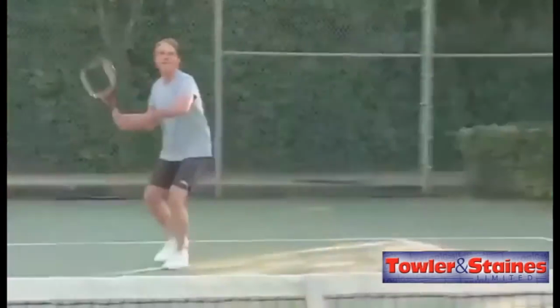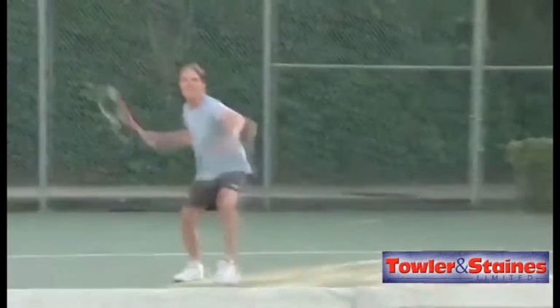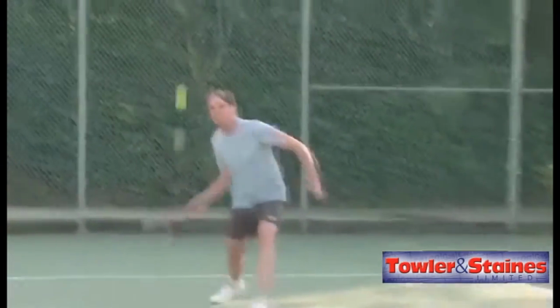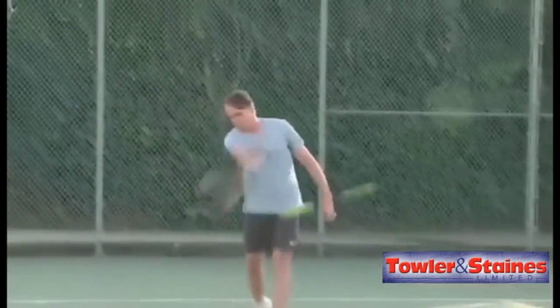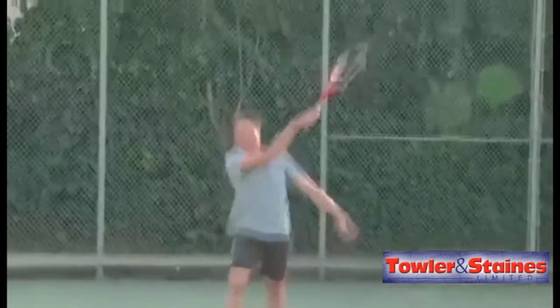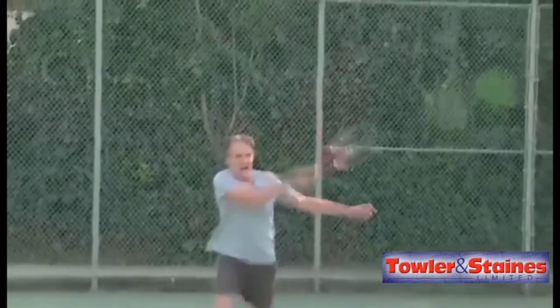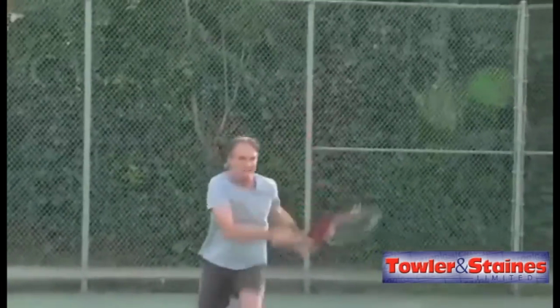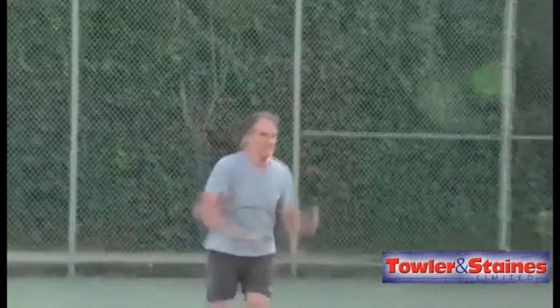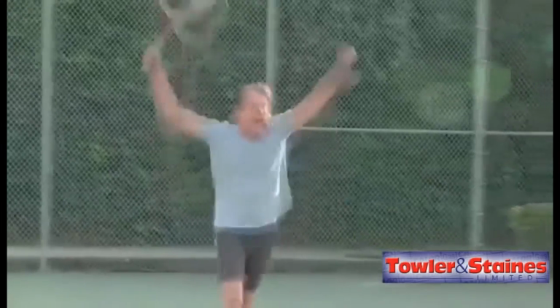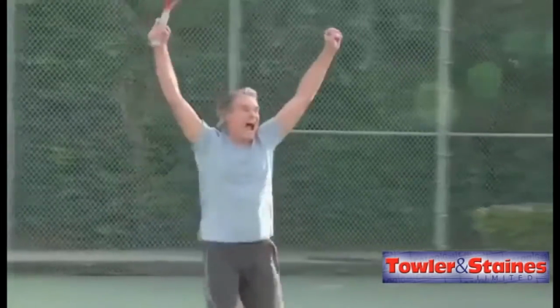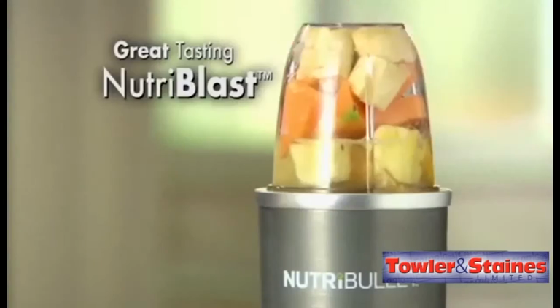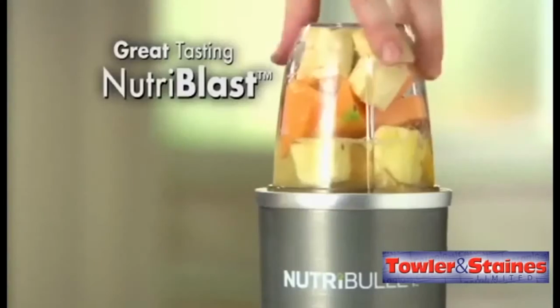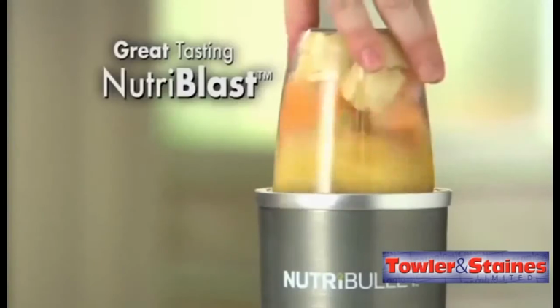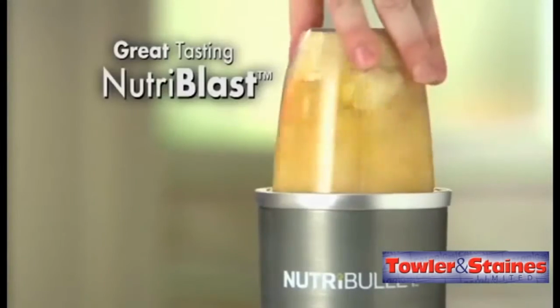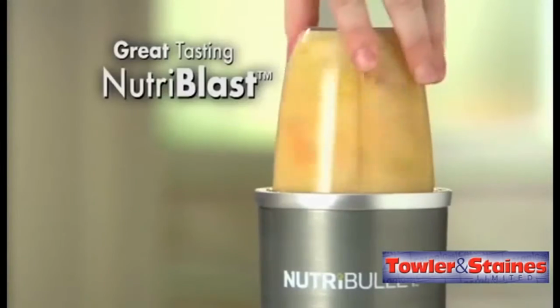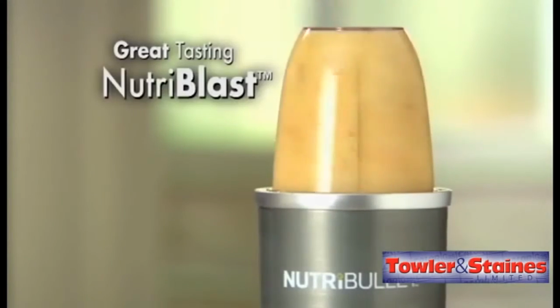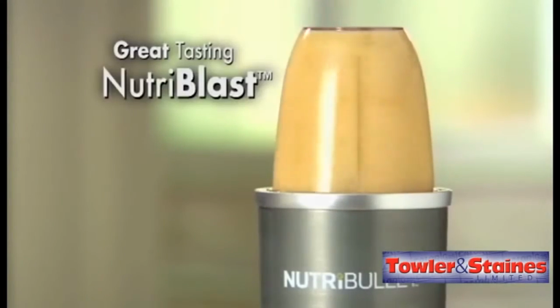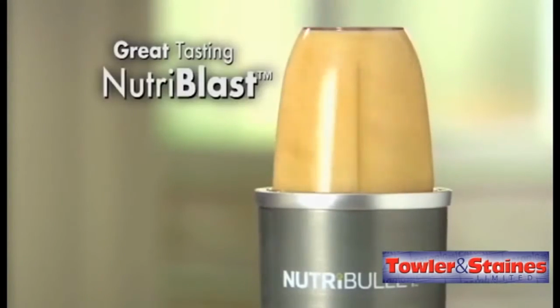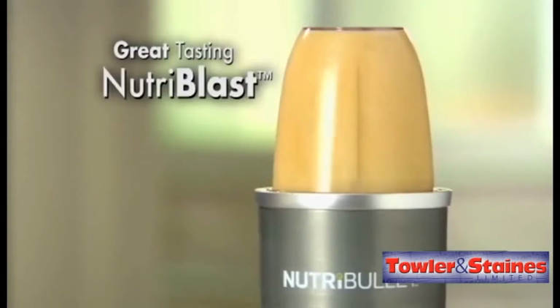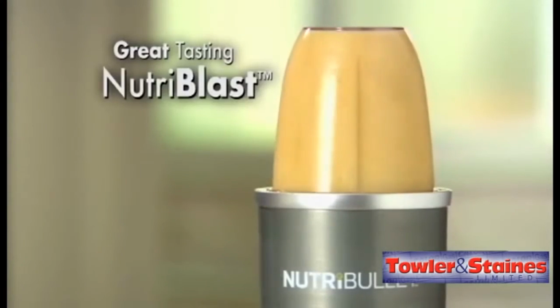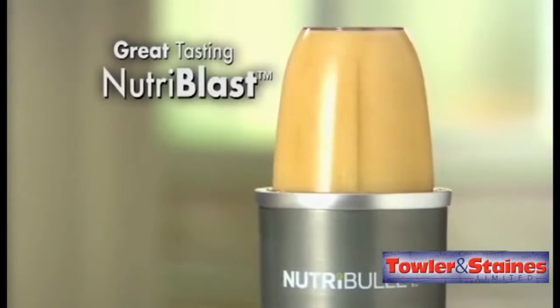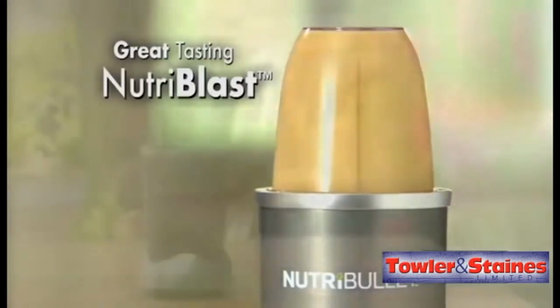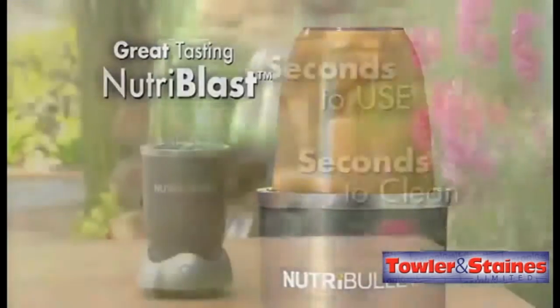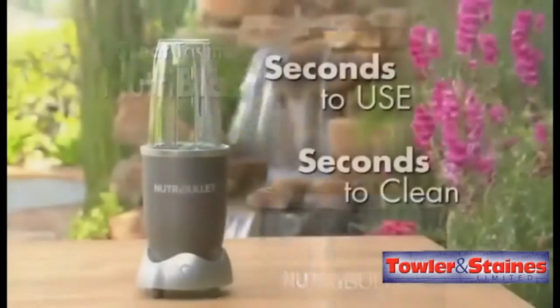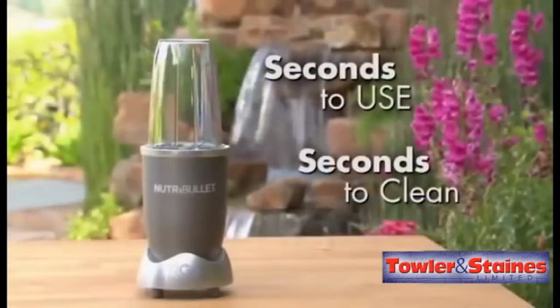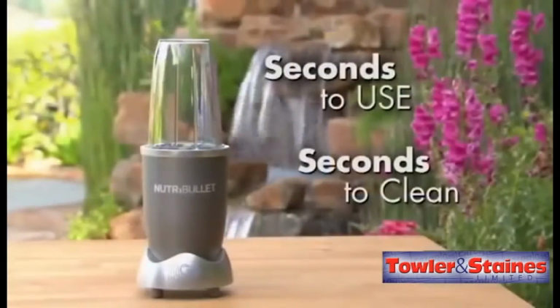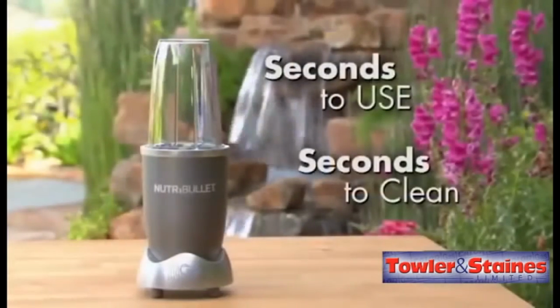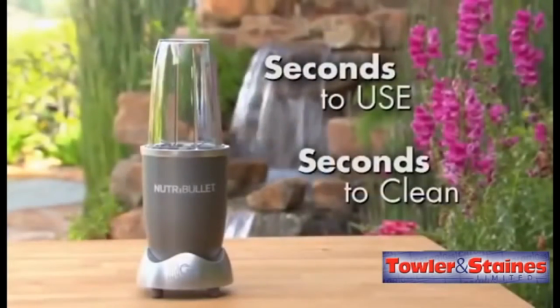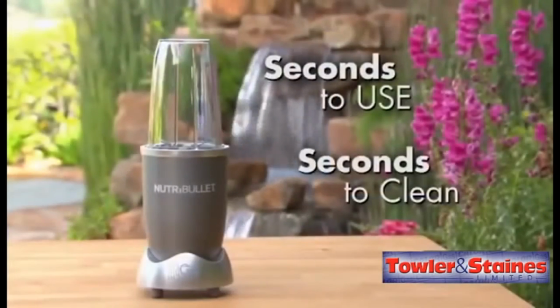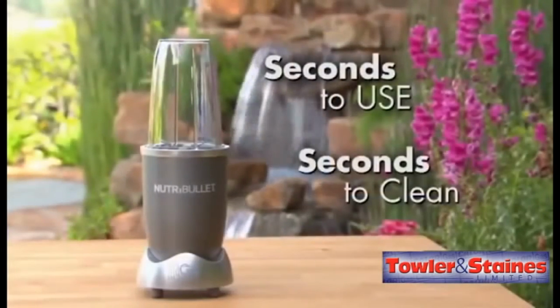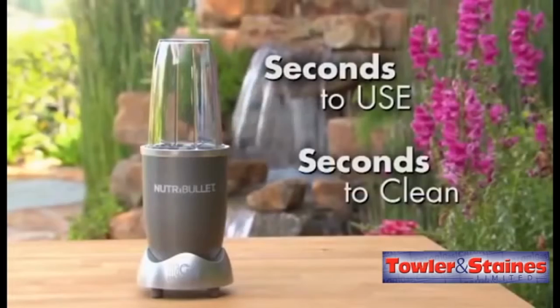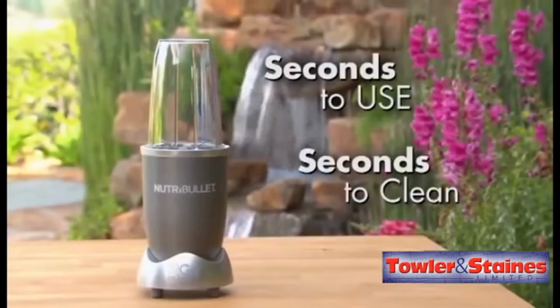Give yourself a Nutriblast boost with the incredible Nutribullet. It takes just seconds to use and seconds to clean.